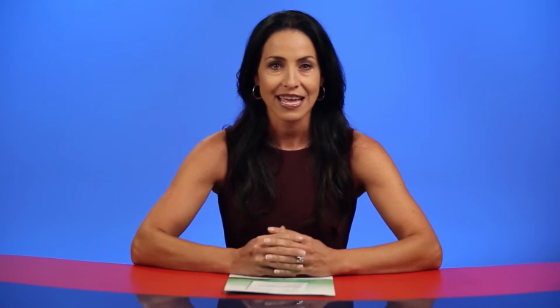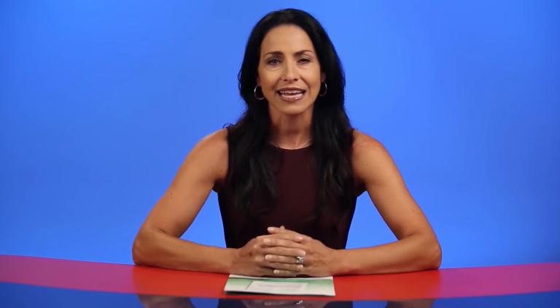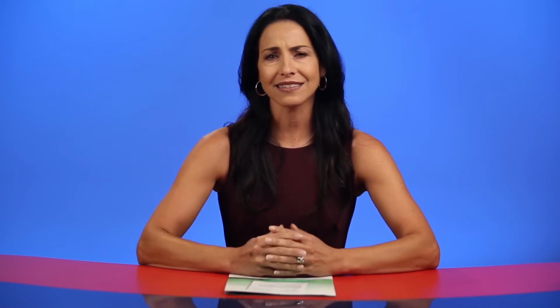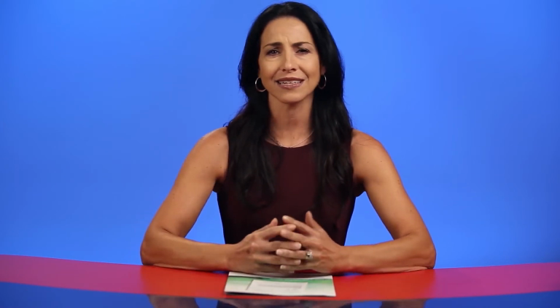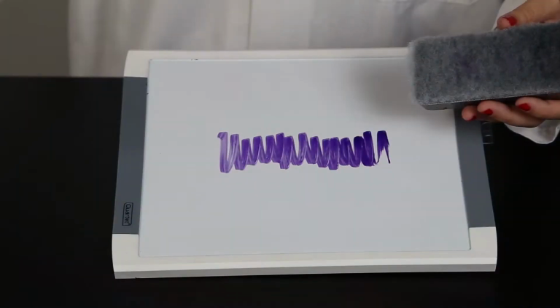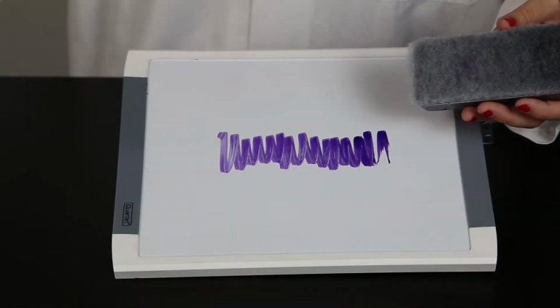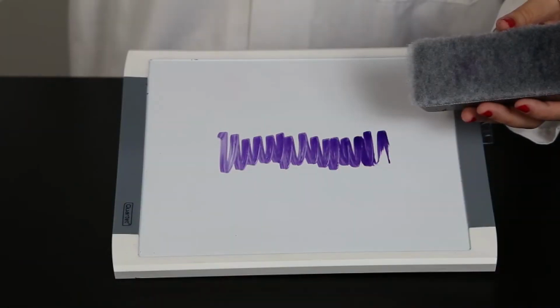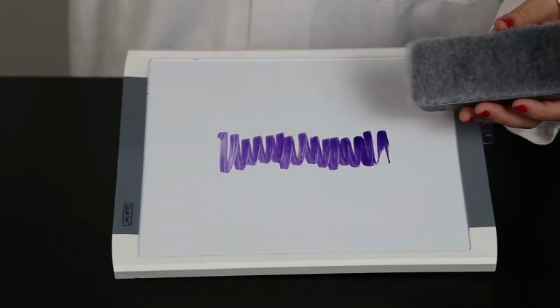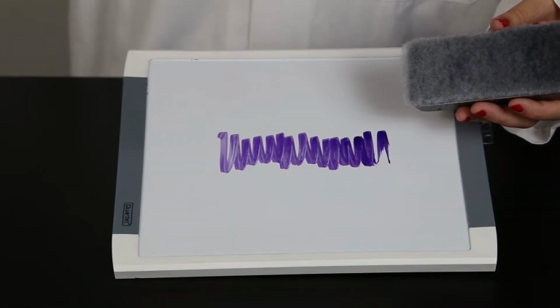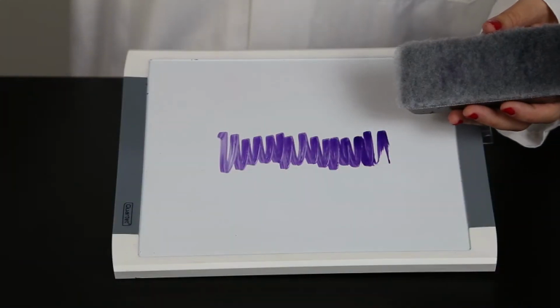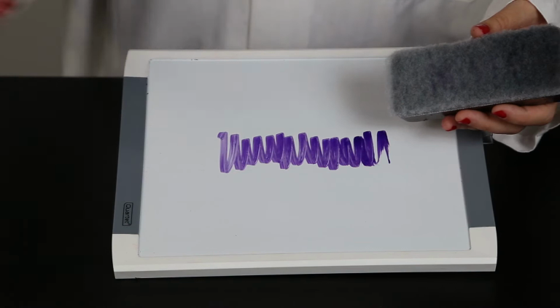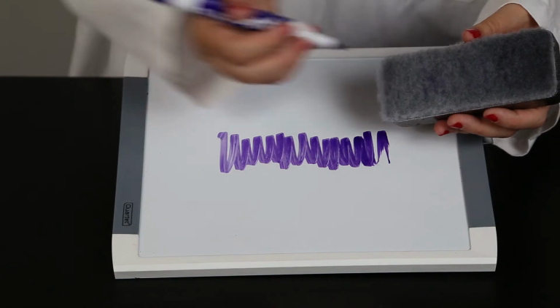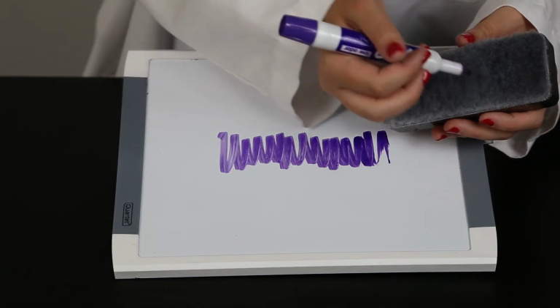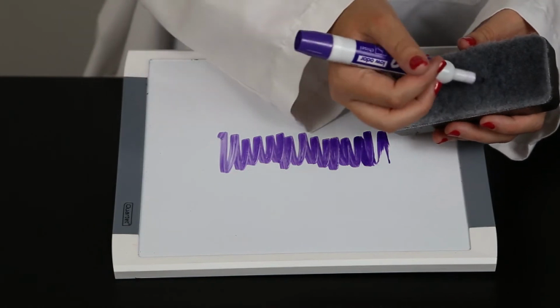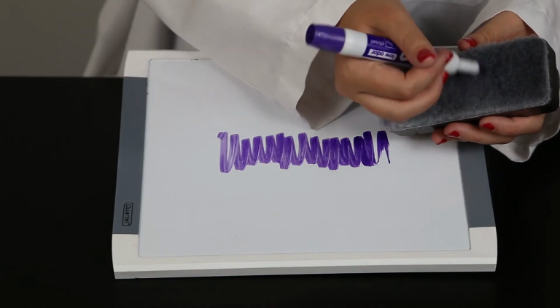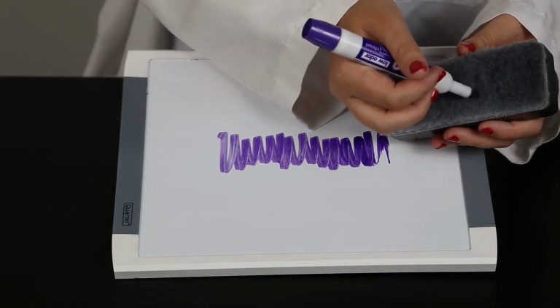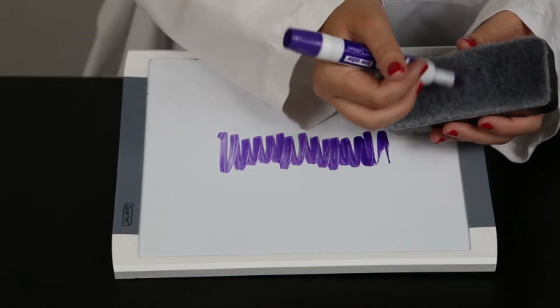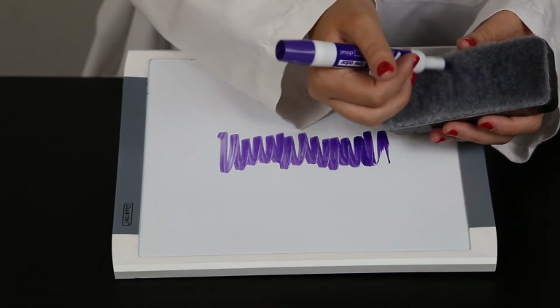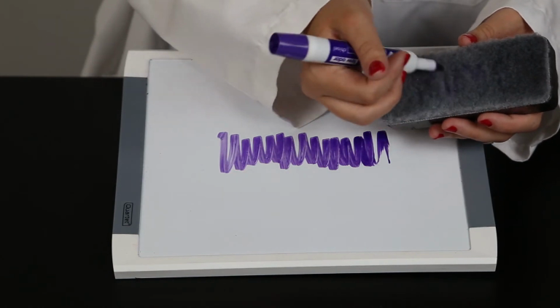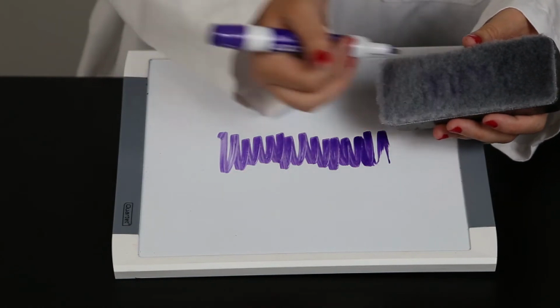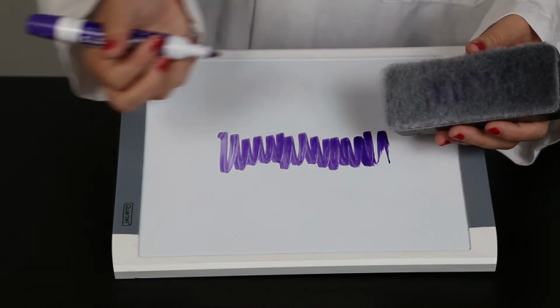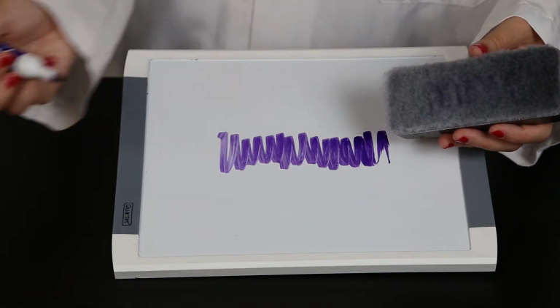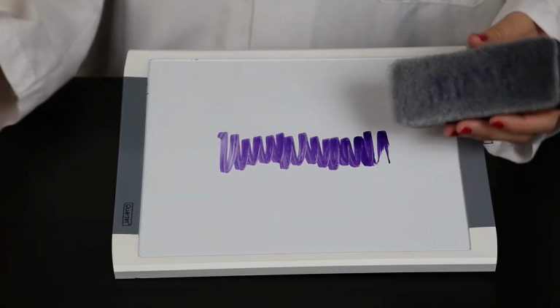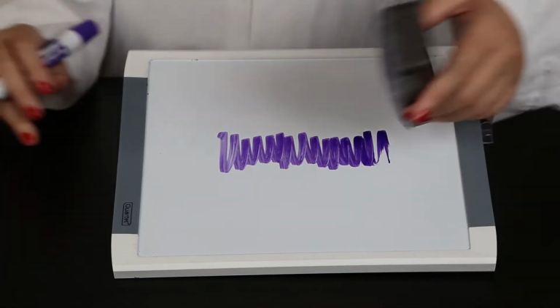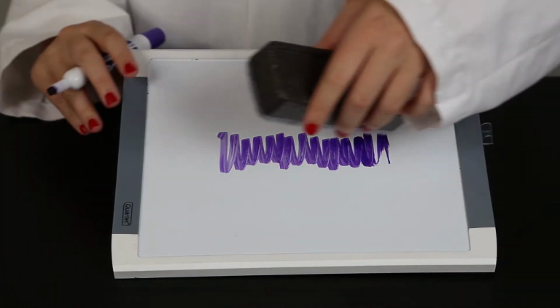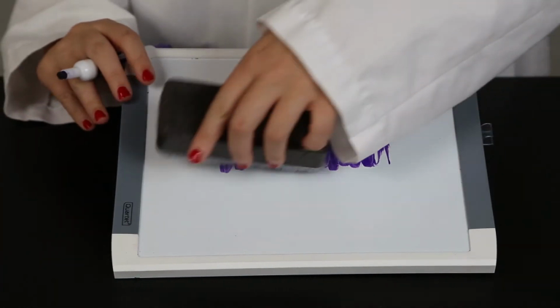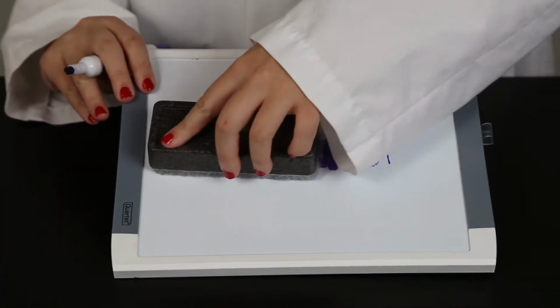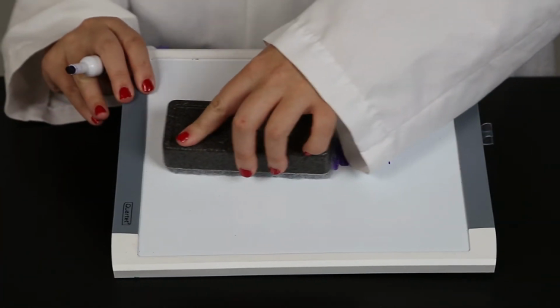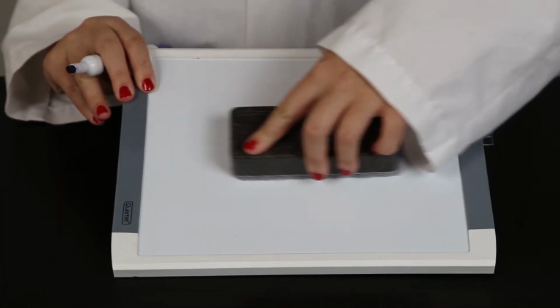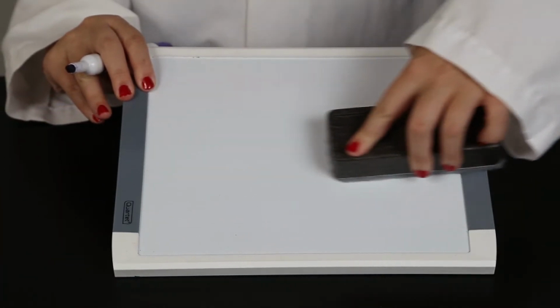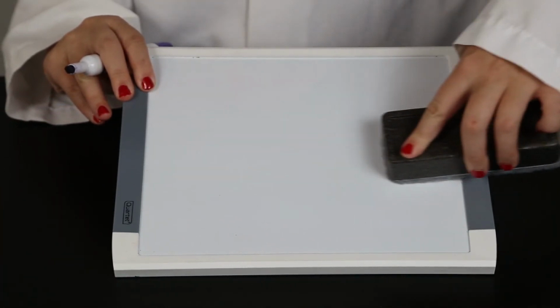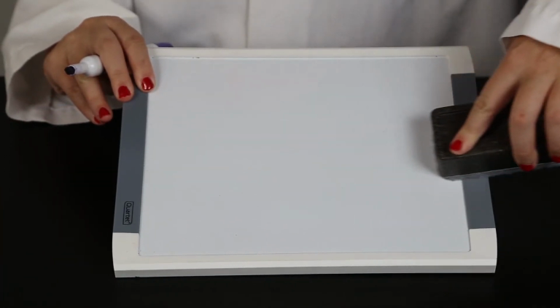Because evaluating a system's real-world performance by direct pipetting simply doesn't make sense. It's like testing how well this eraser works like this, instead of like this.